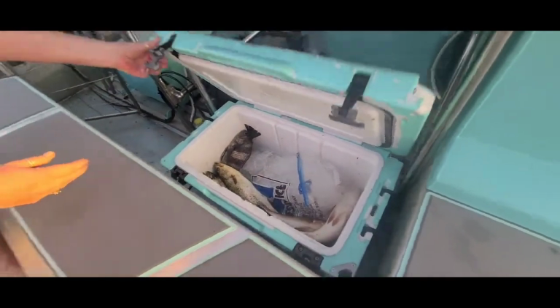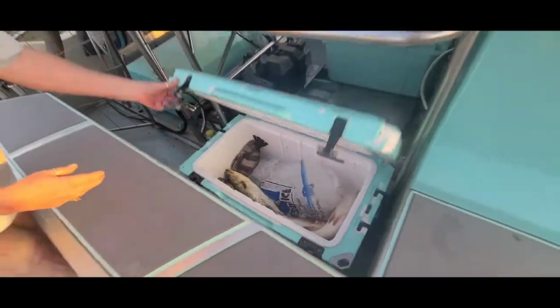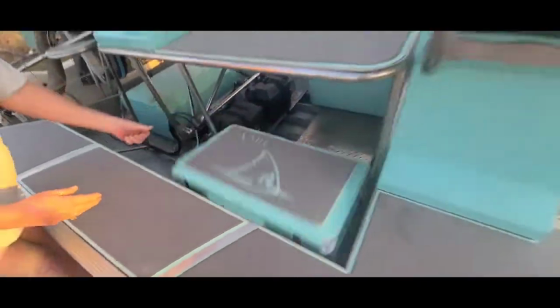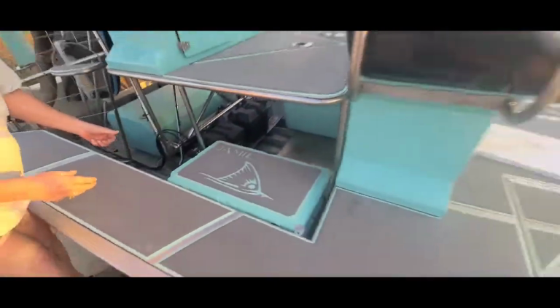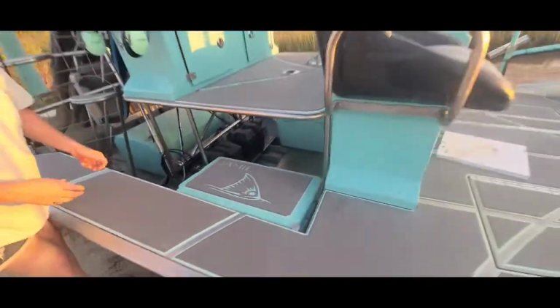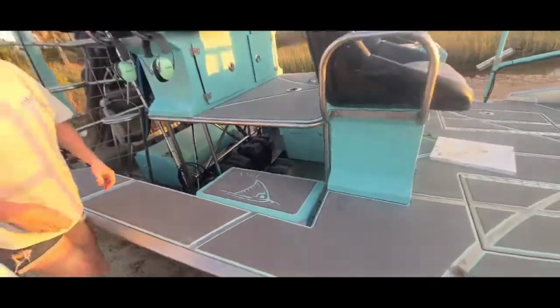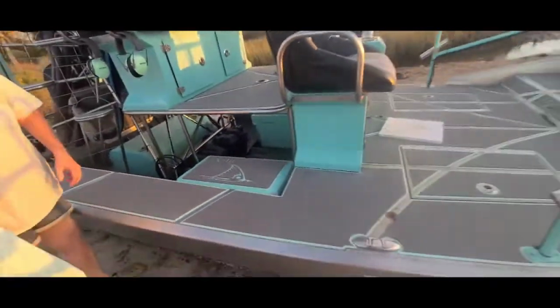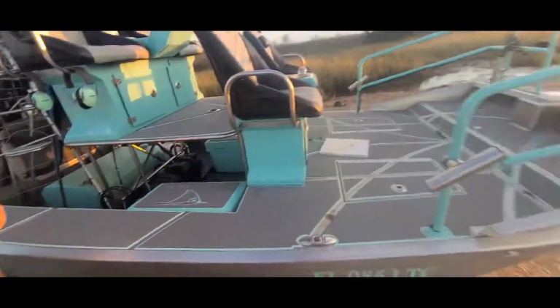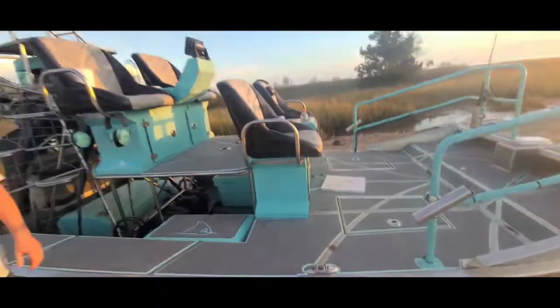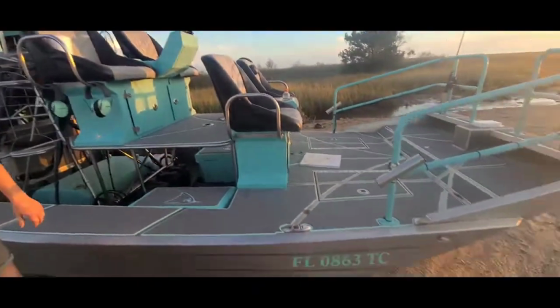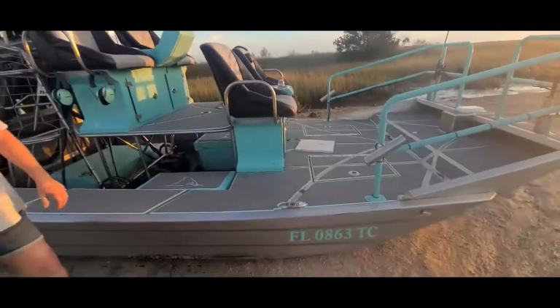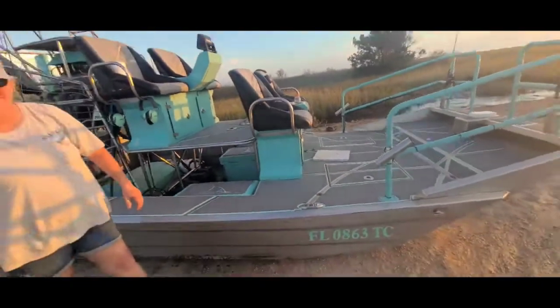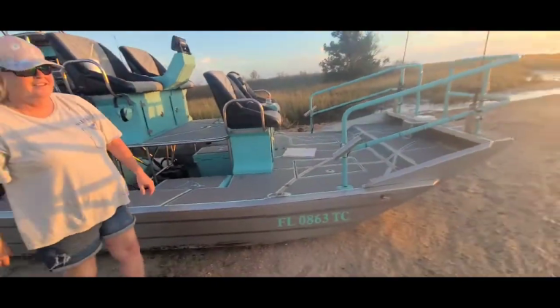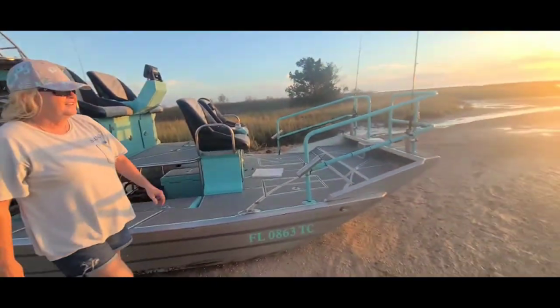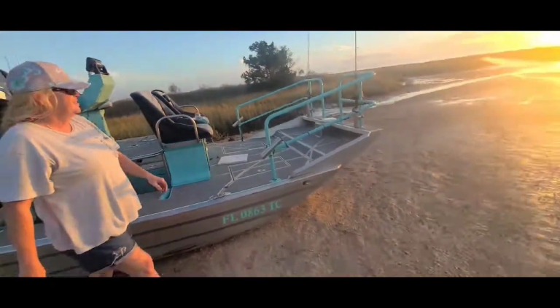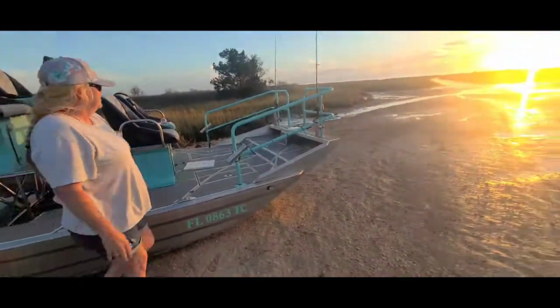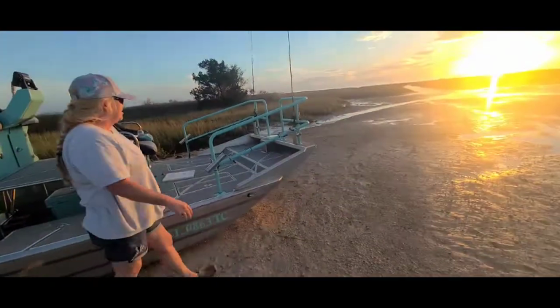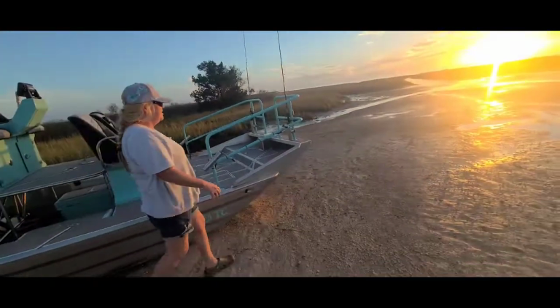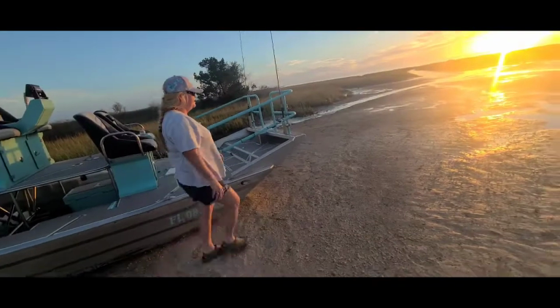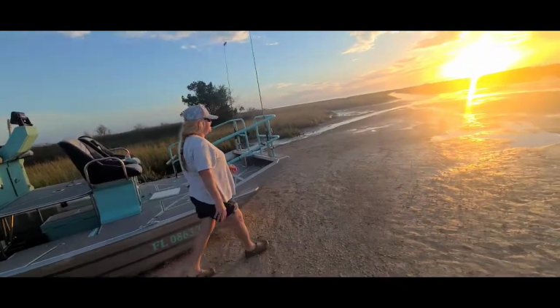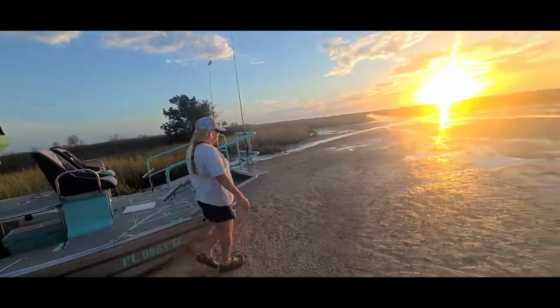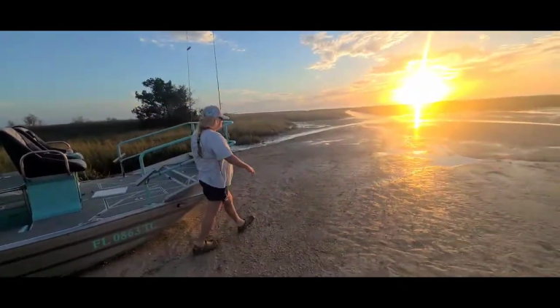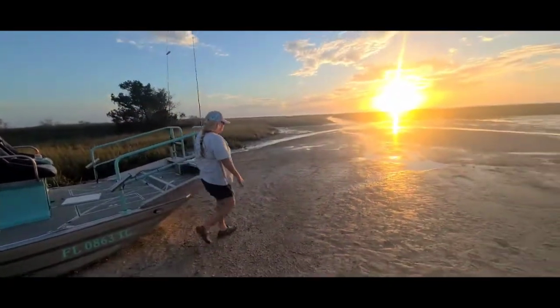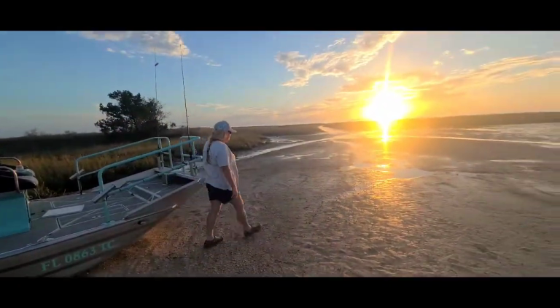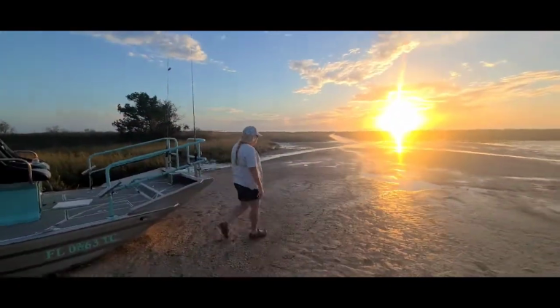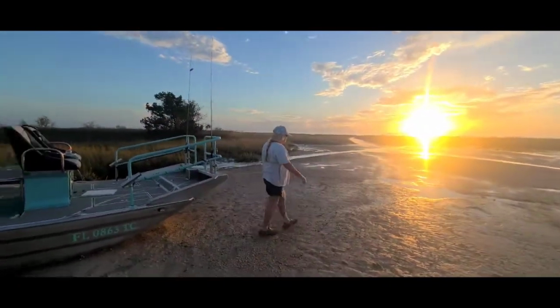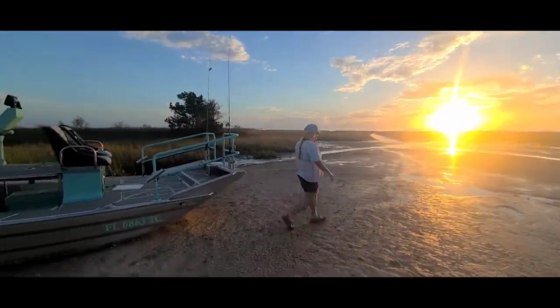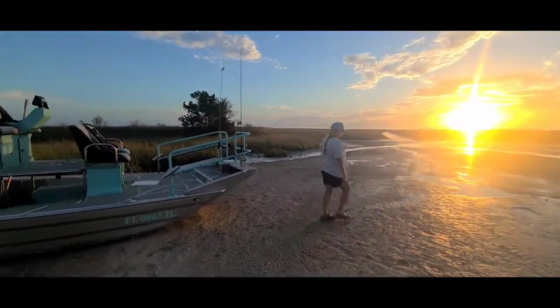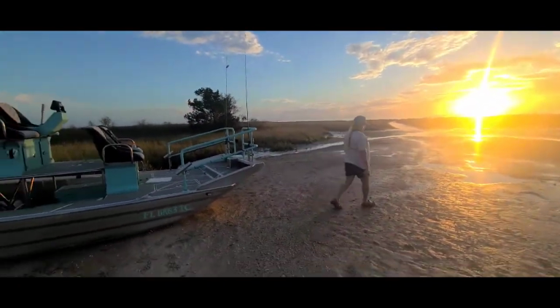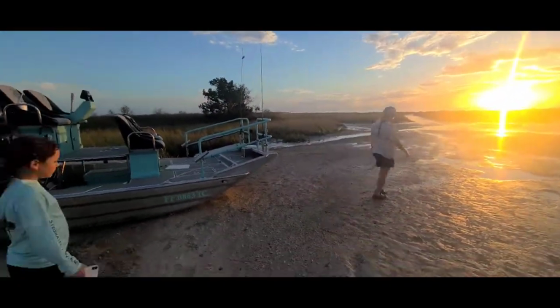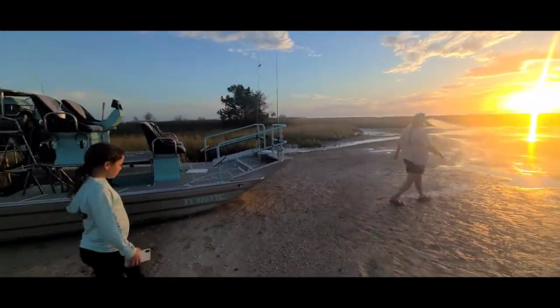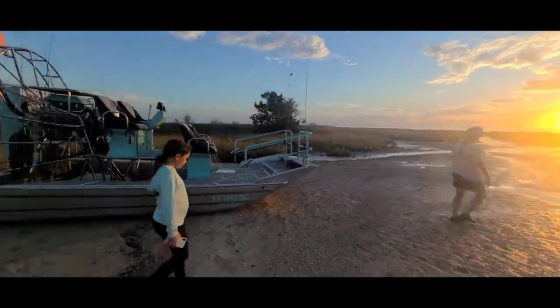How fun! I bet that looks like a lot of fun to ride in. Oh it is. Gotta hang on. Beautiful.